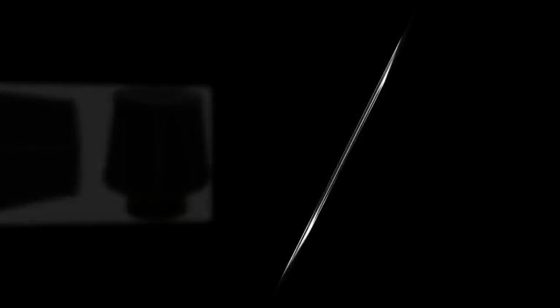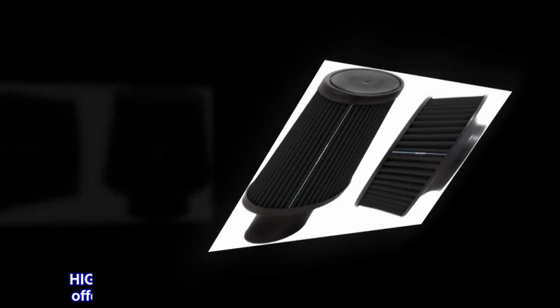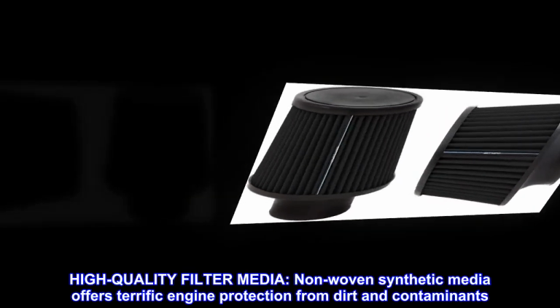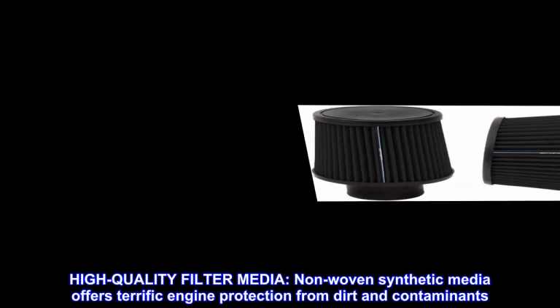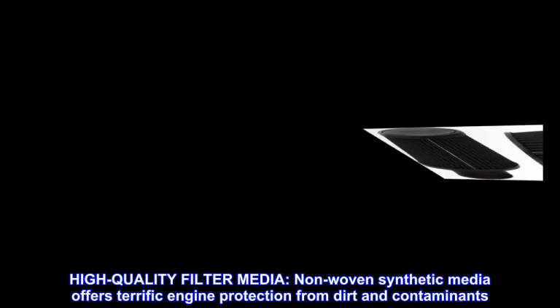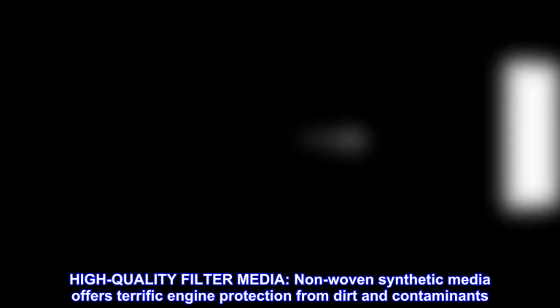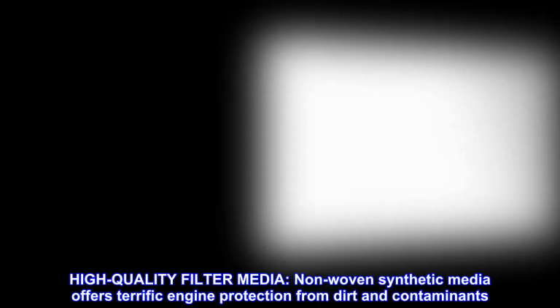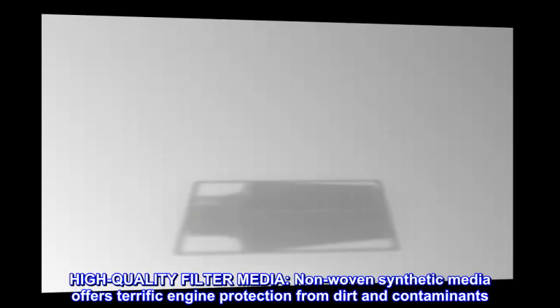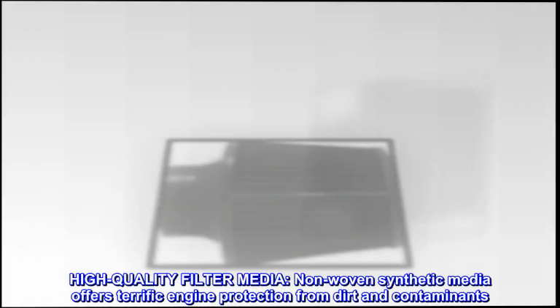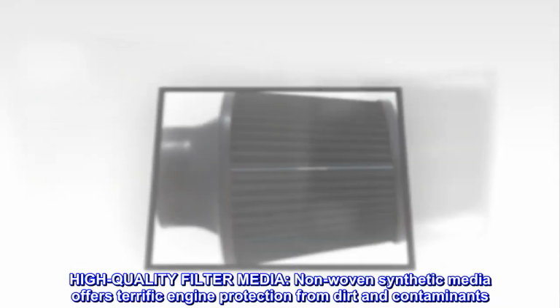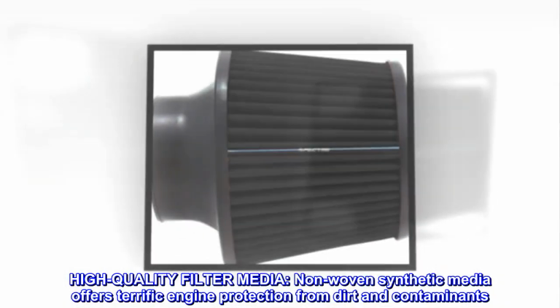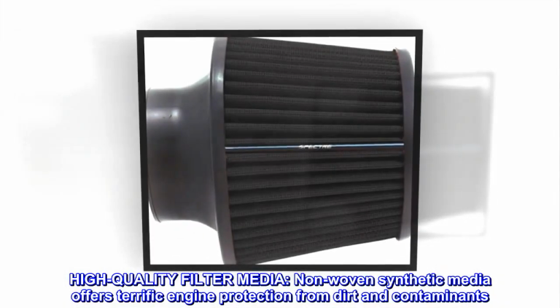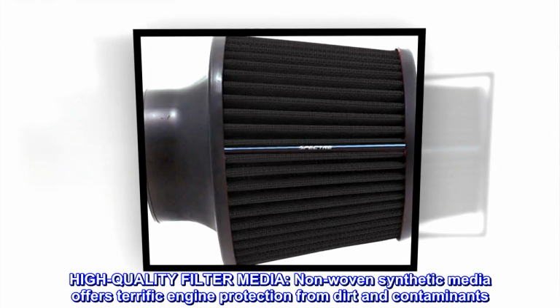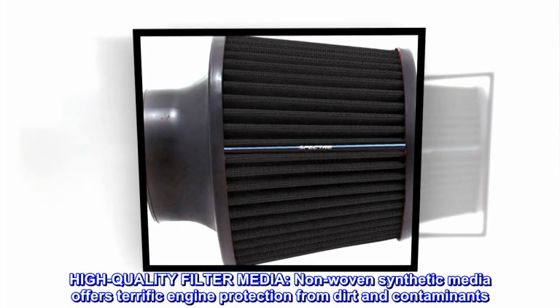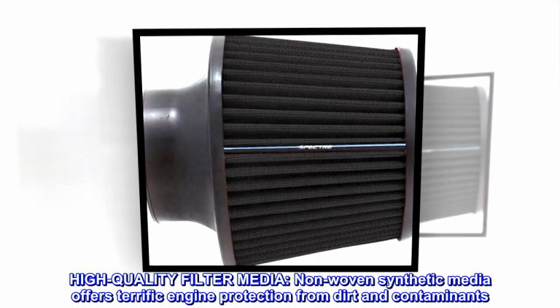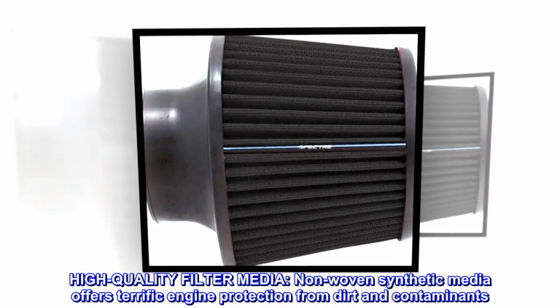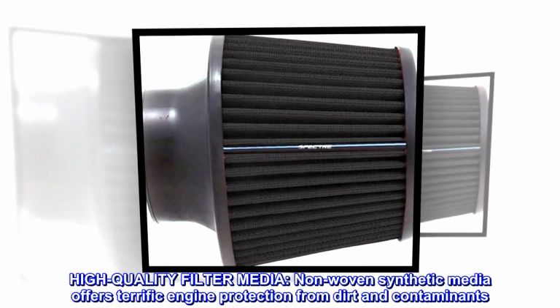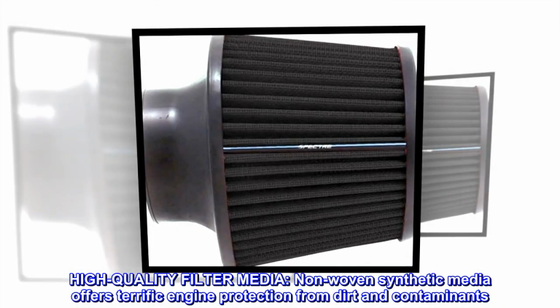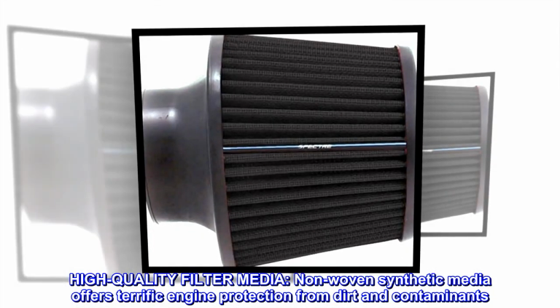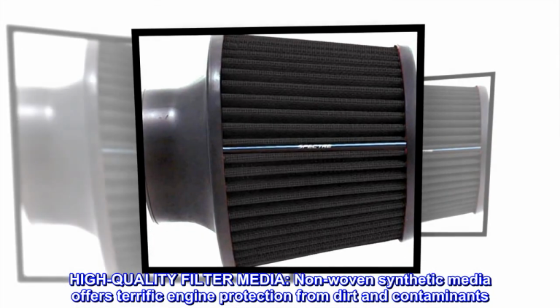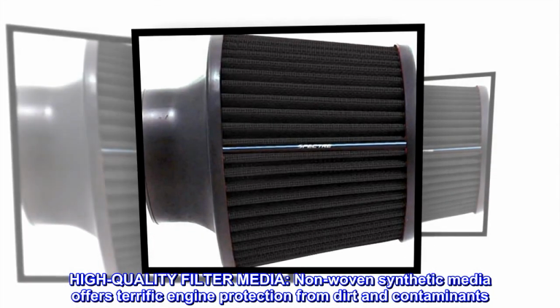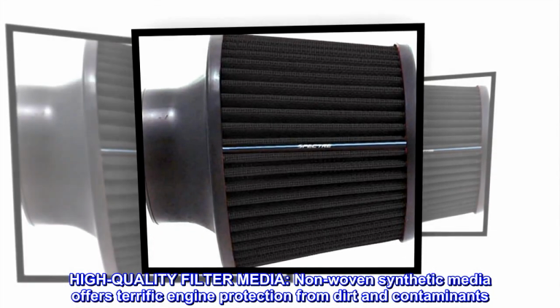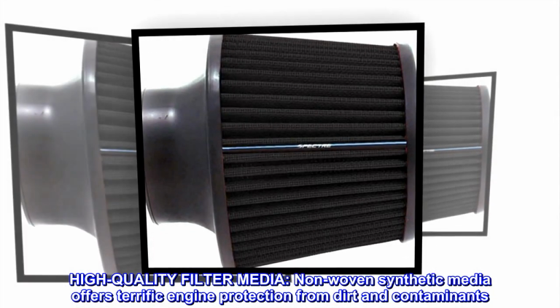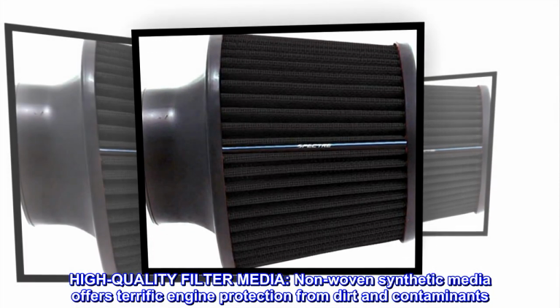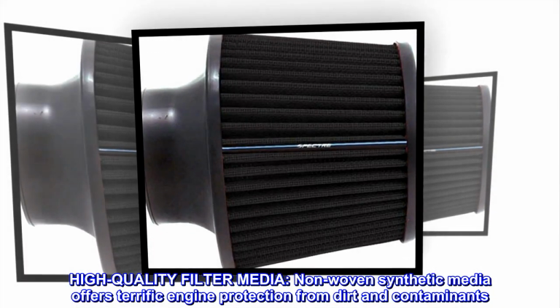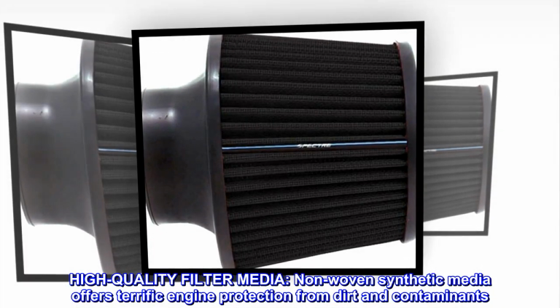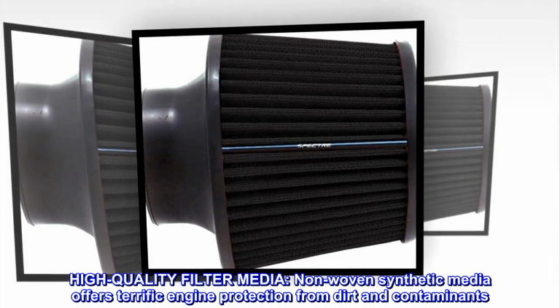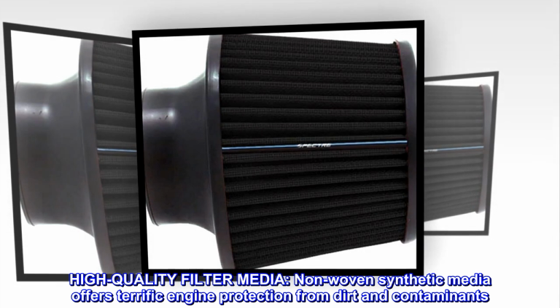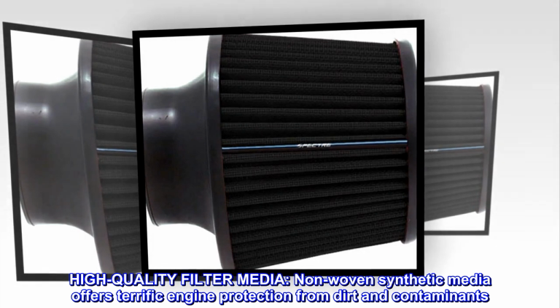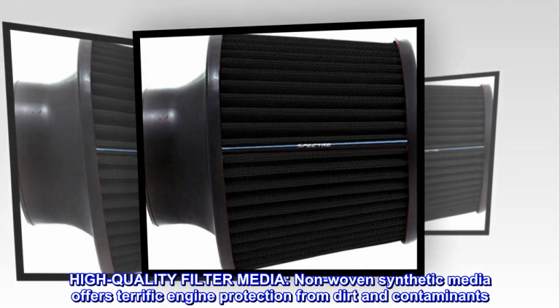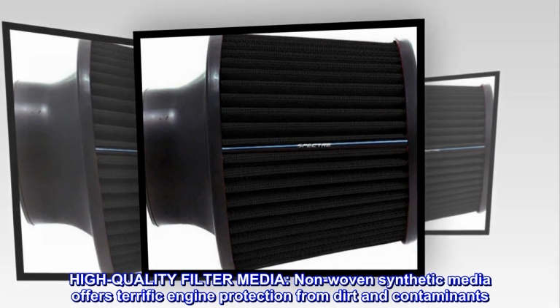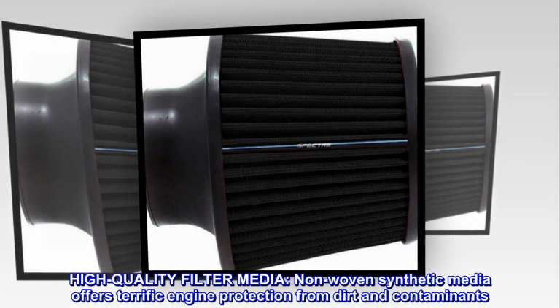High-quality filter media. Non-woven synthetic media offers terrific engine protection from dirt and contaminants.